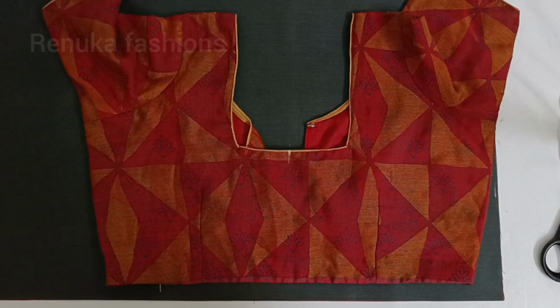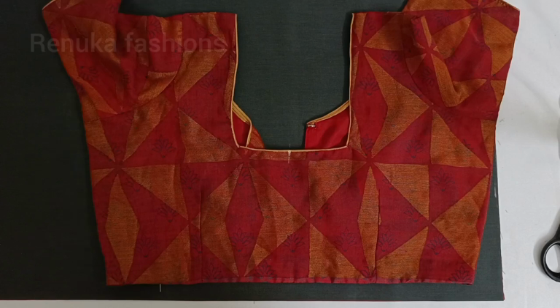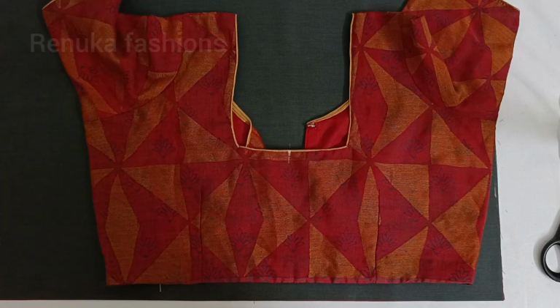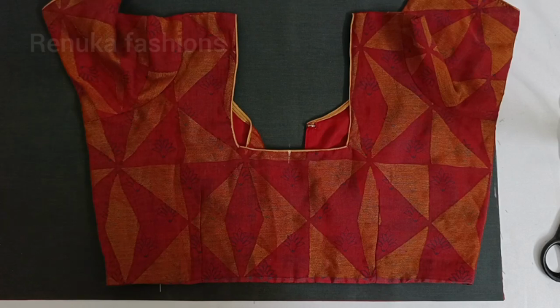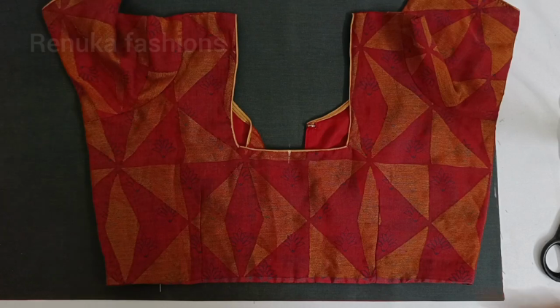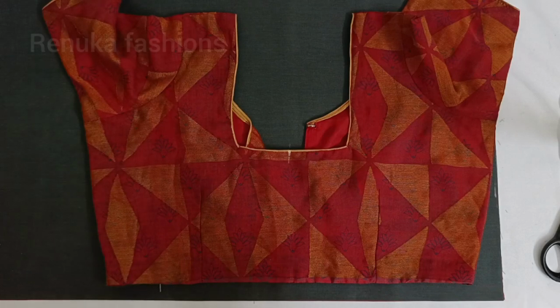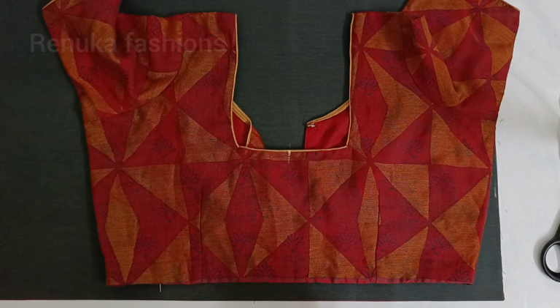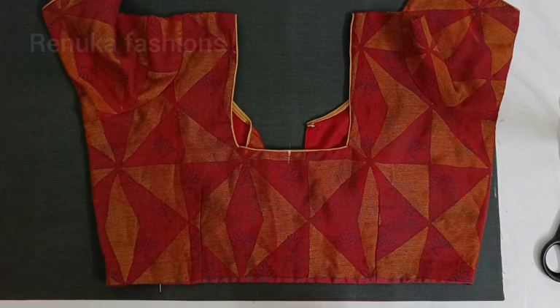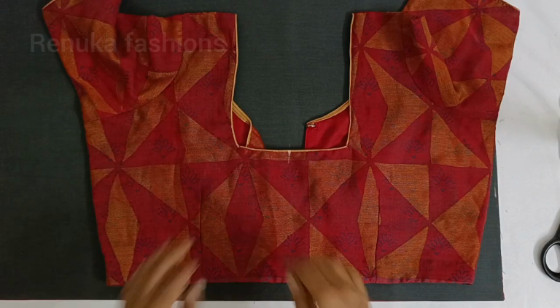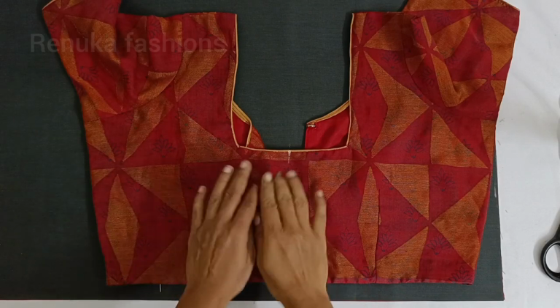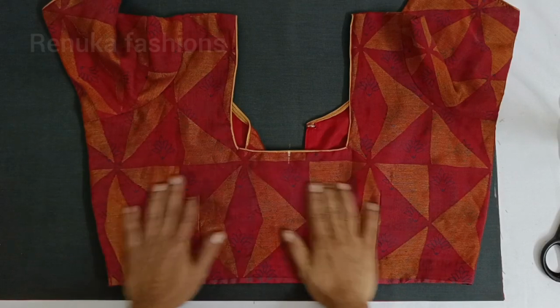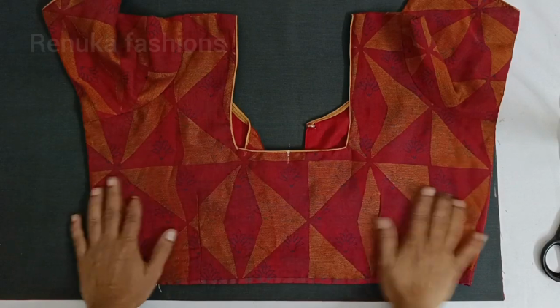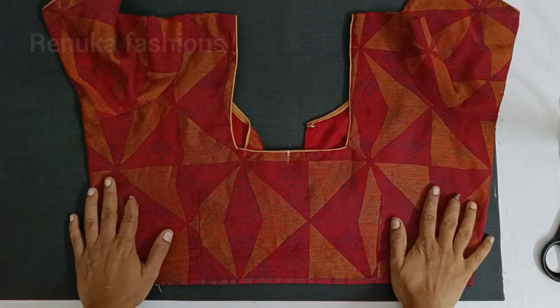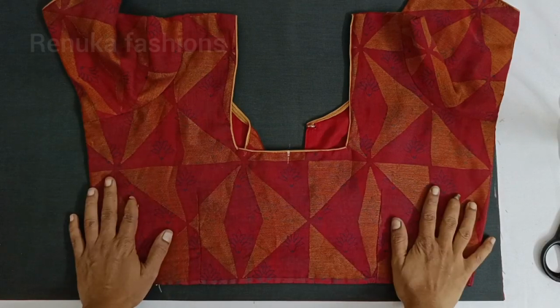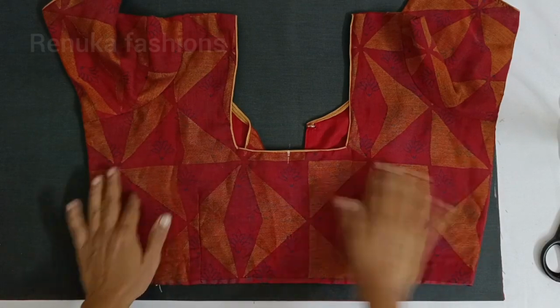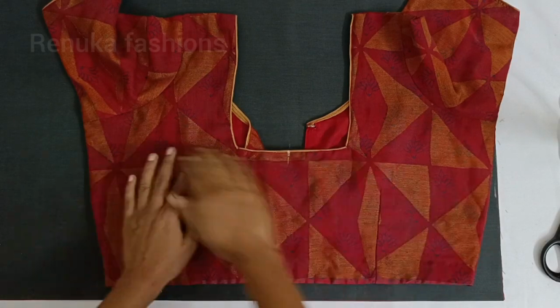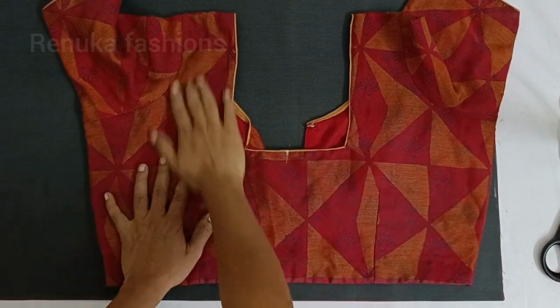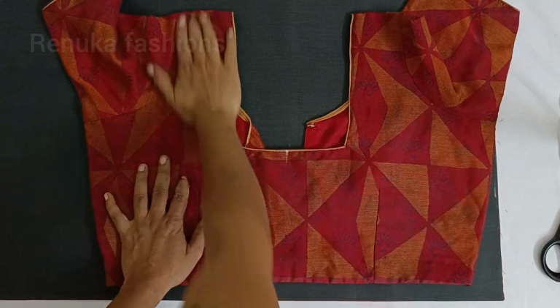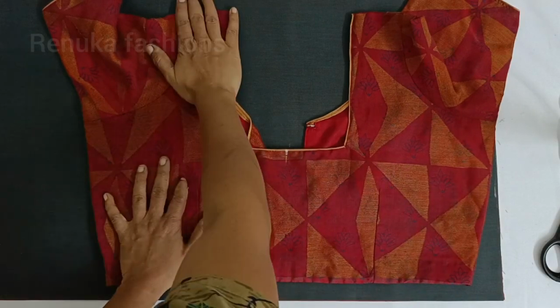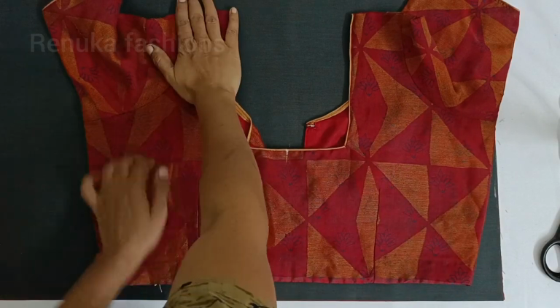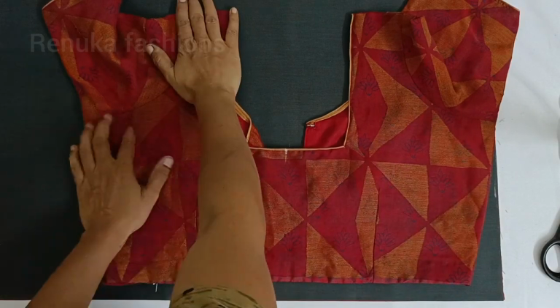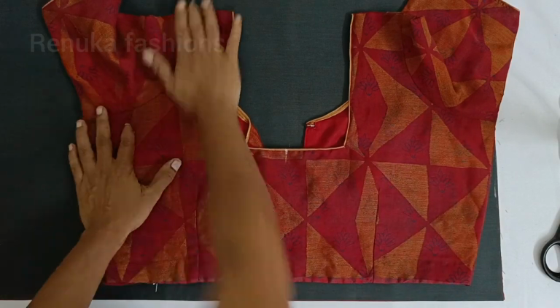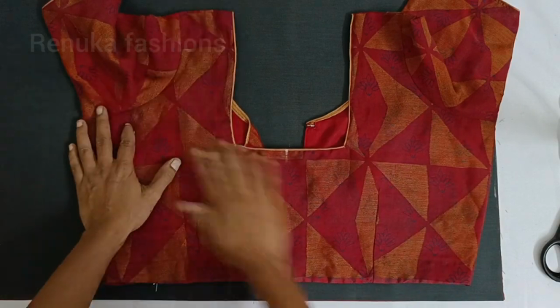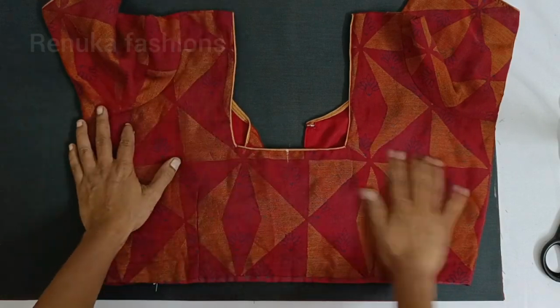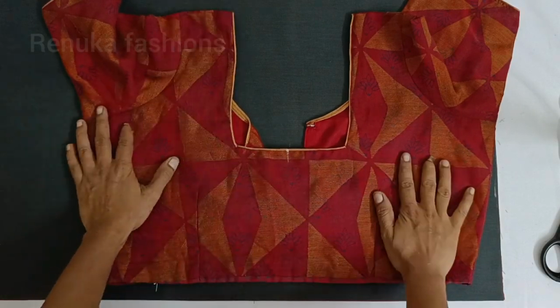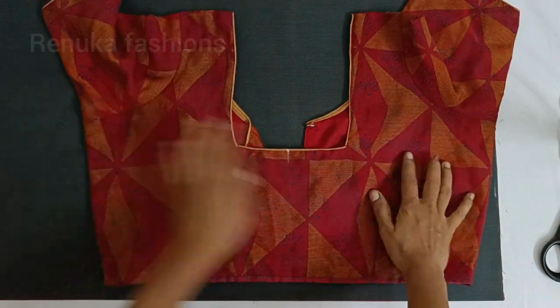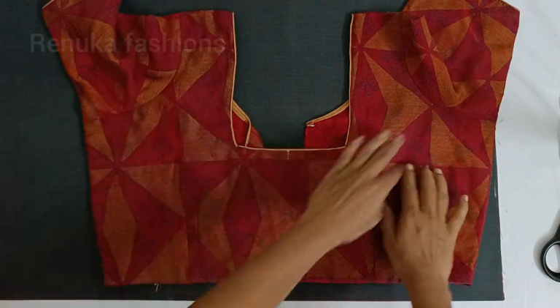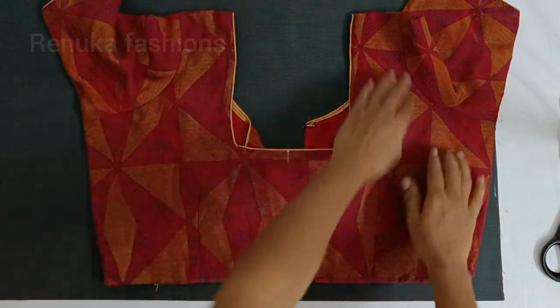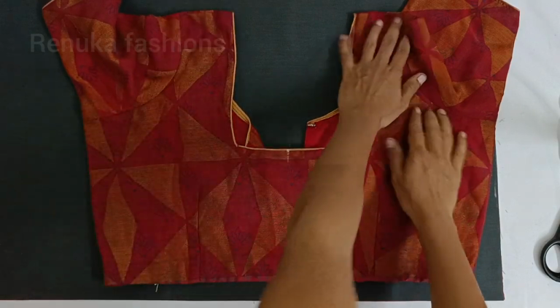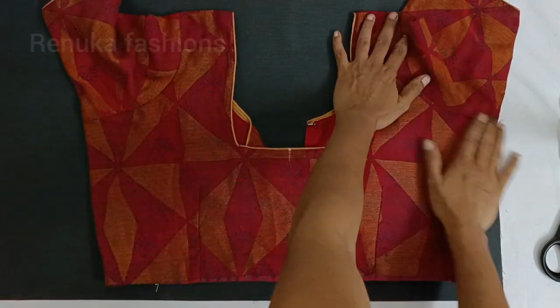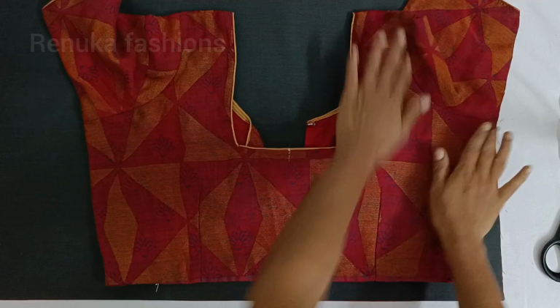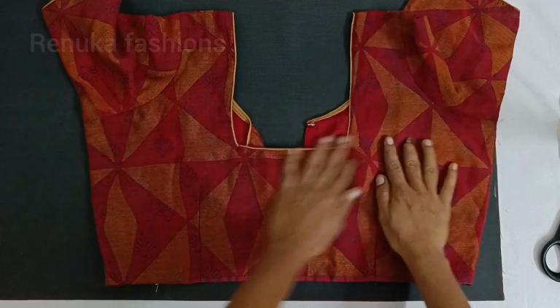Hello everyone, welcome to Renuka Fashions. I am going to cut out a 4-tuck blouse.